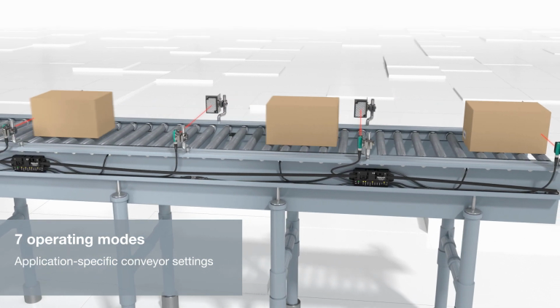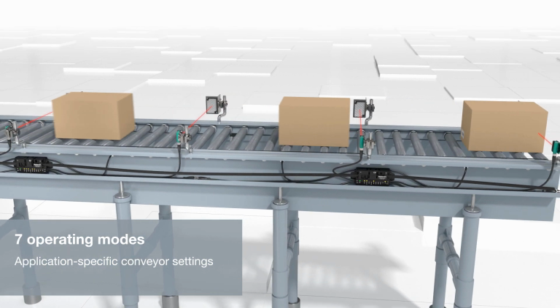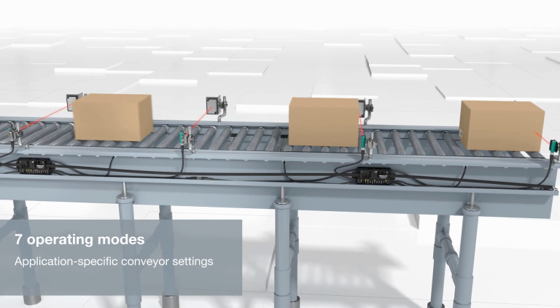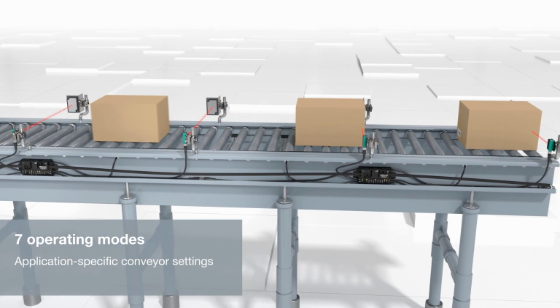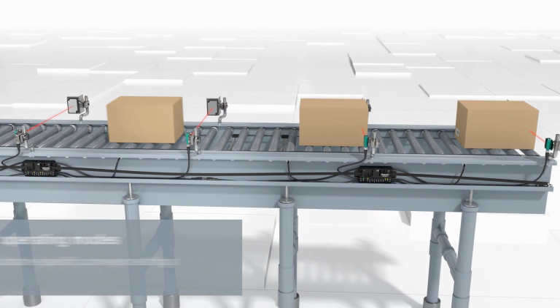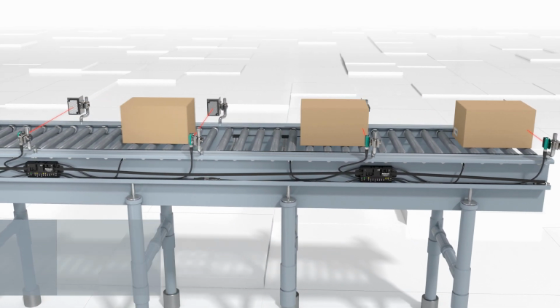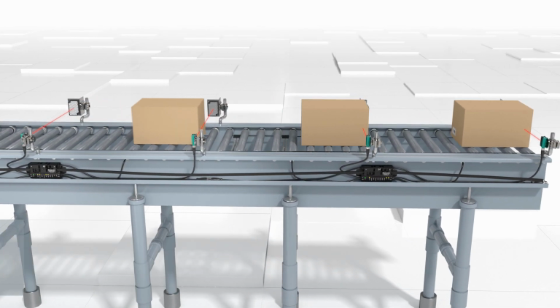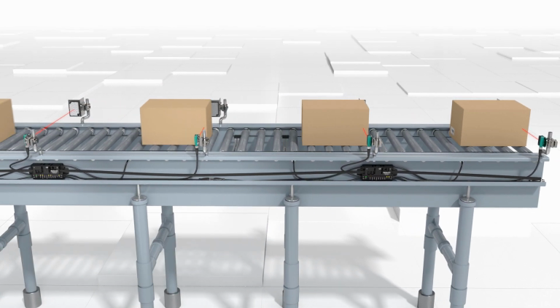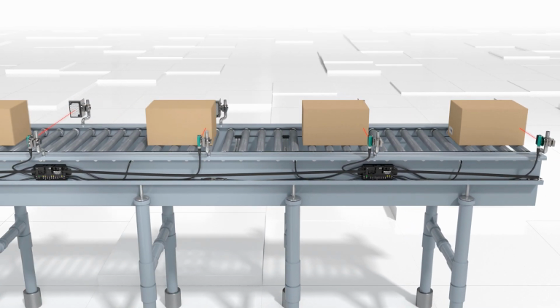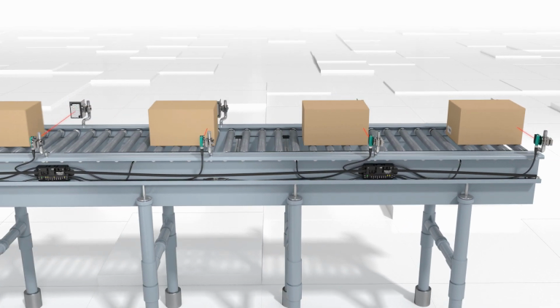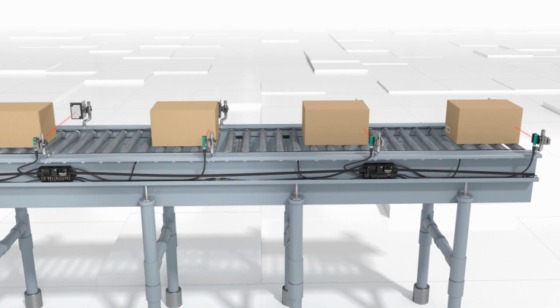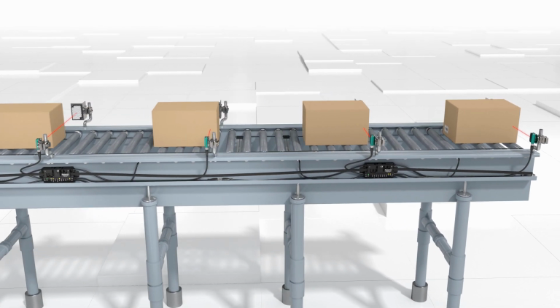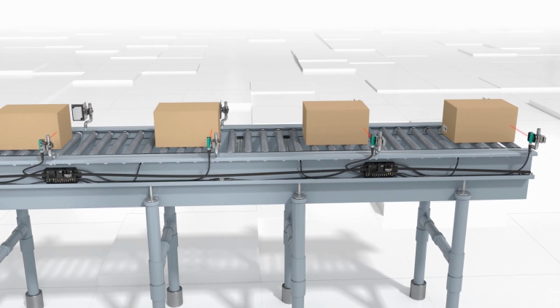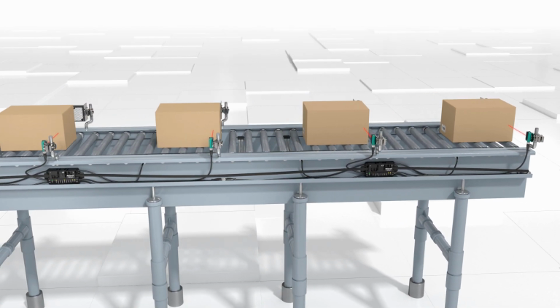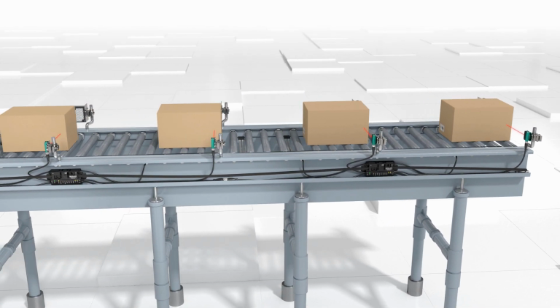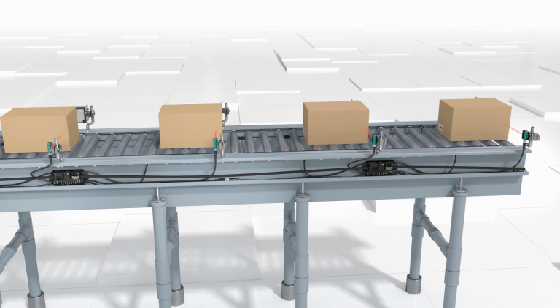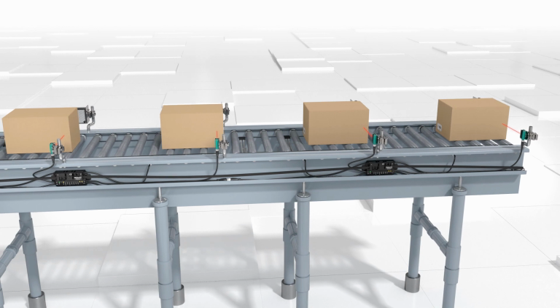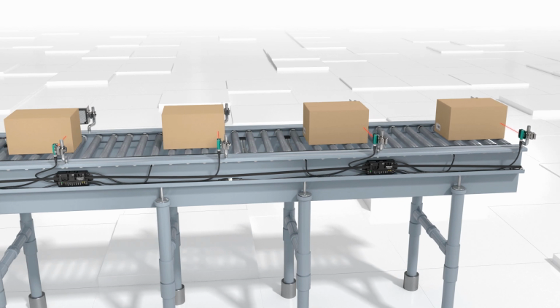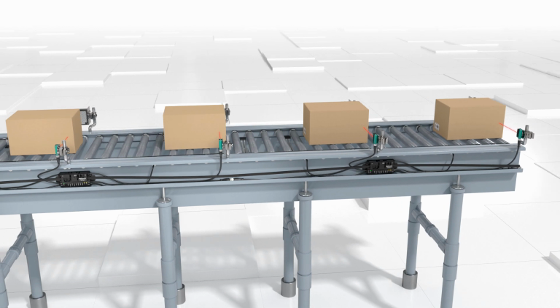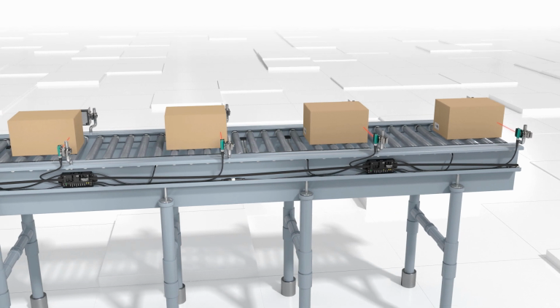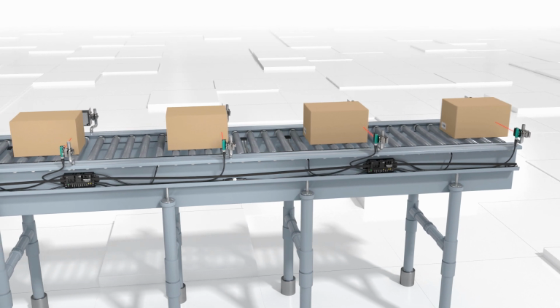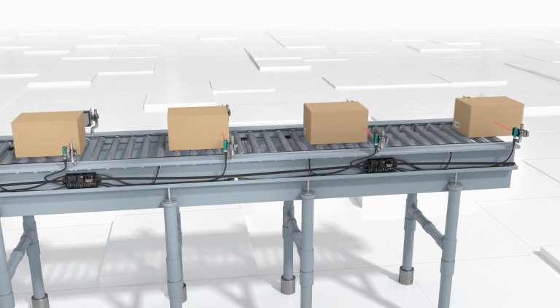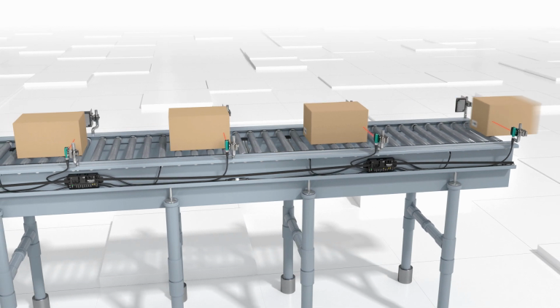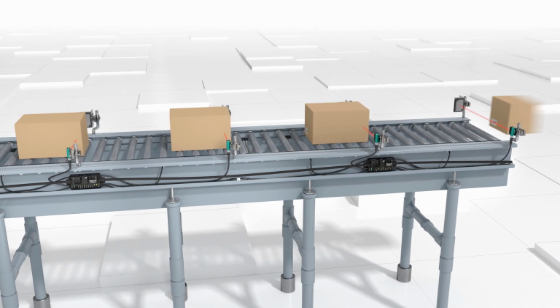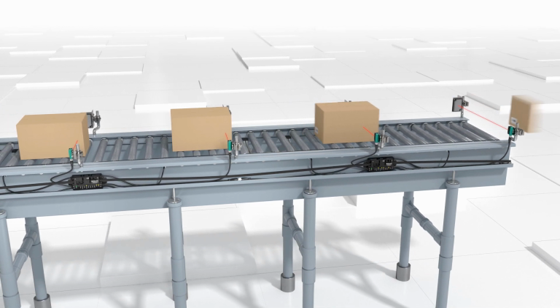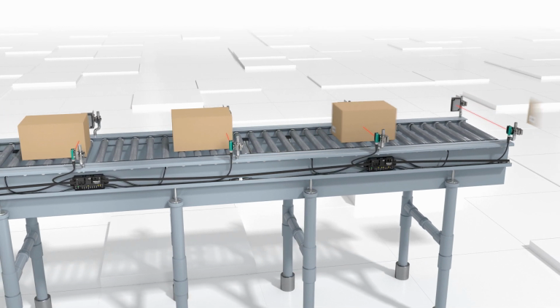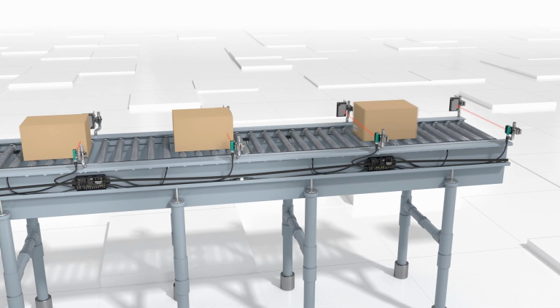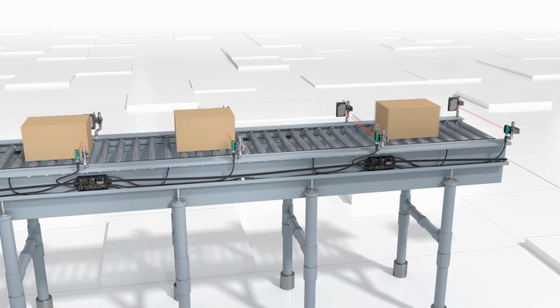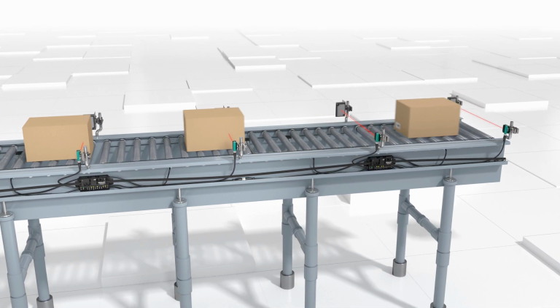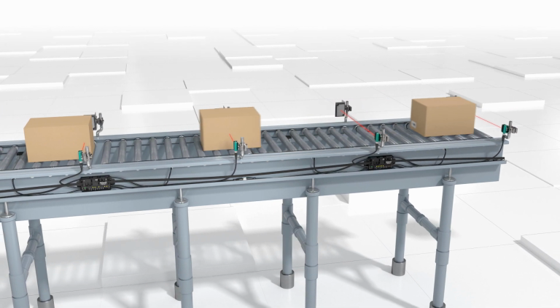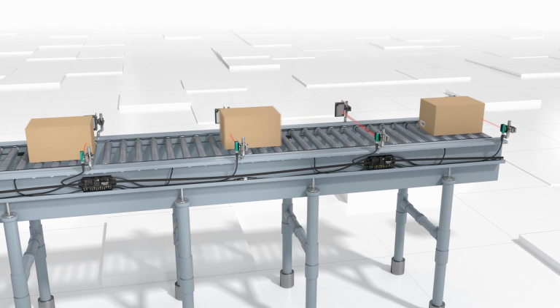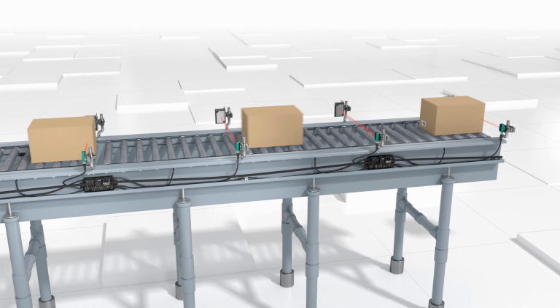When a package leaves the conveyor, the packages that follow move into the next zone, maintaining a safe distance from each other.